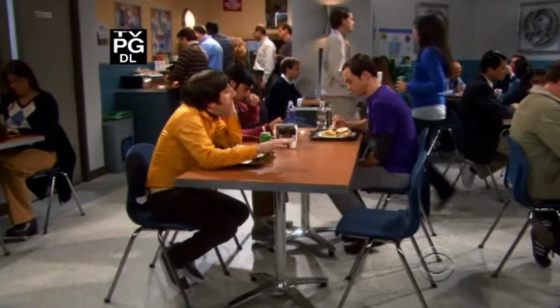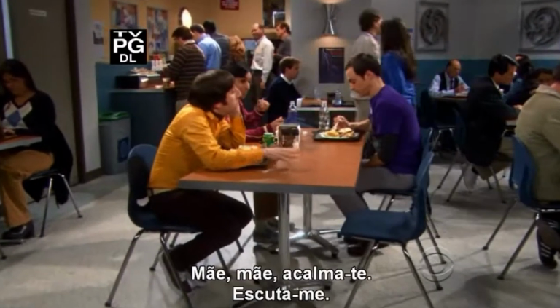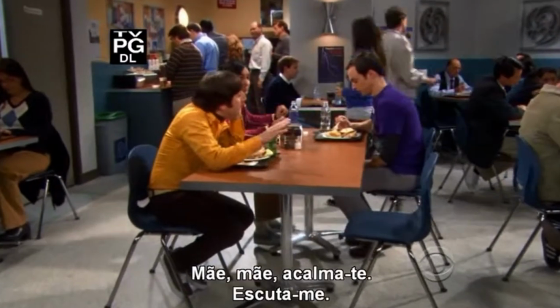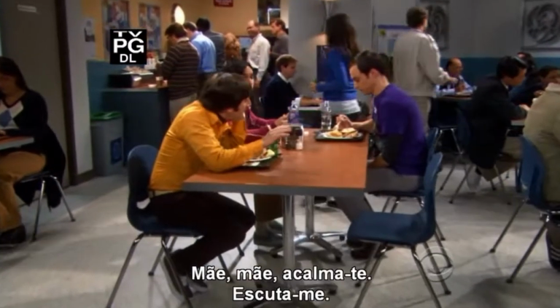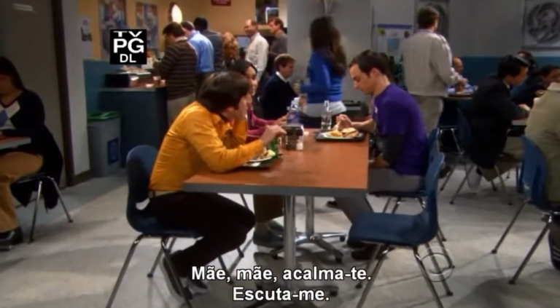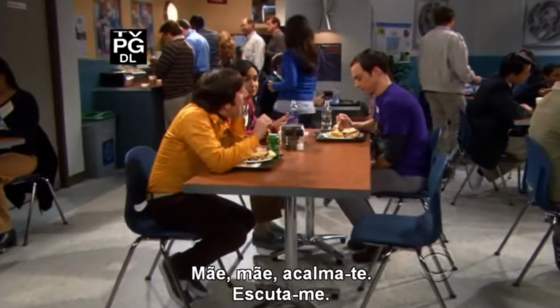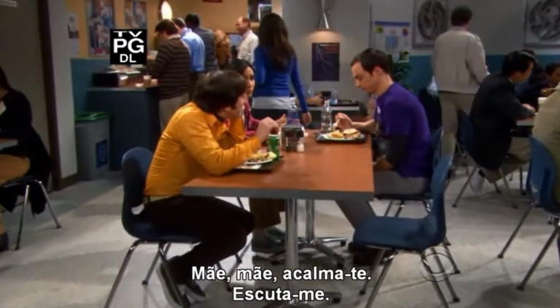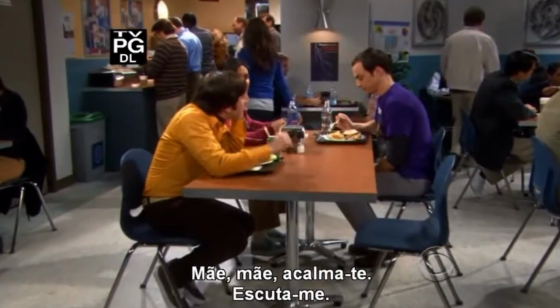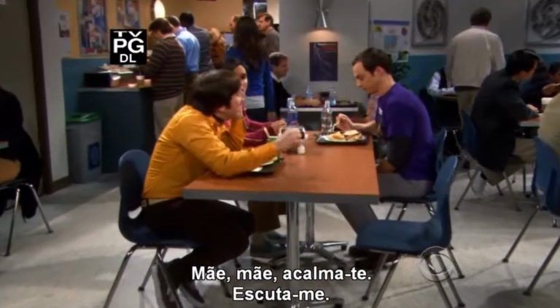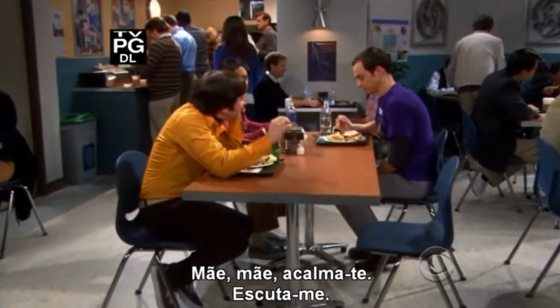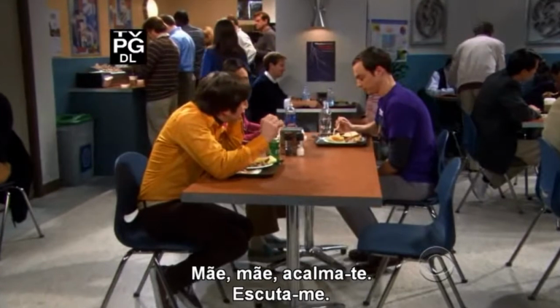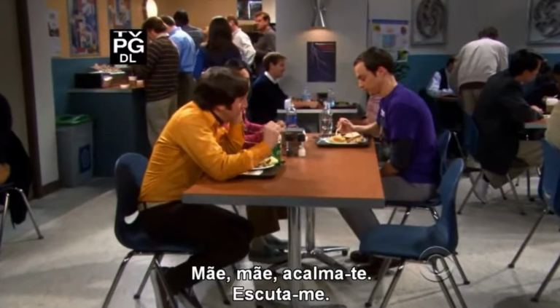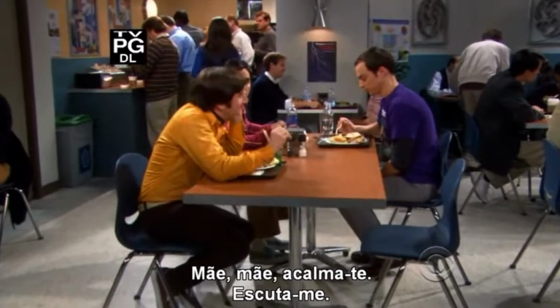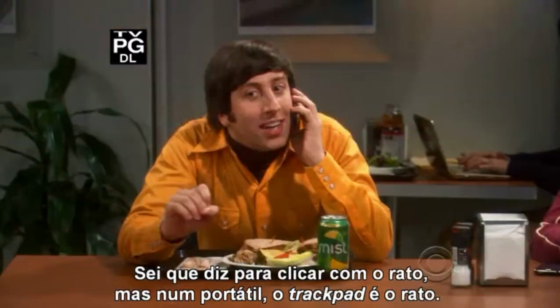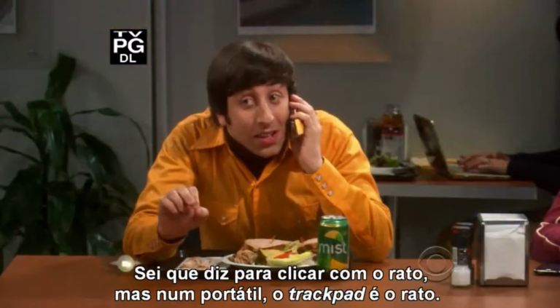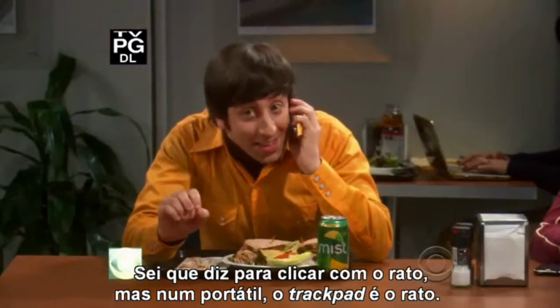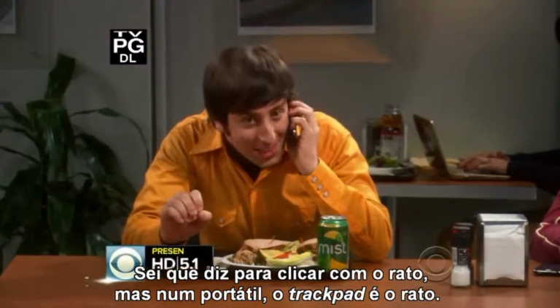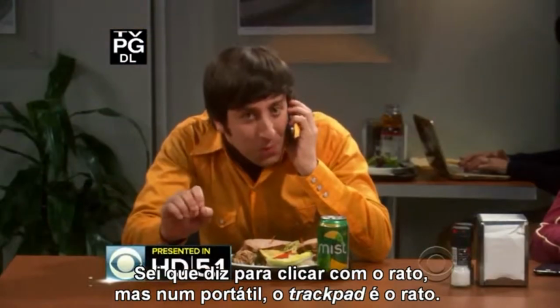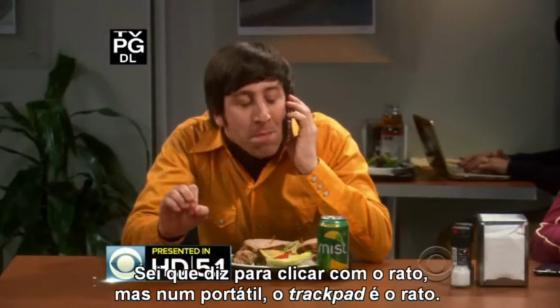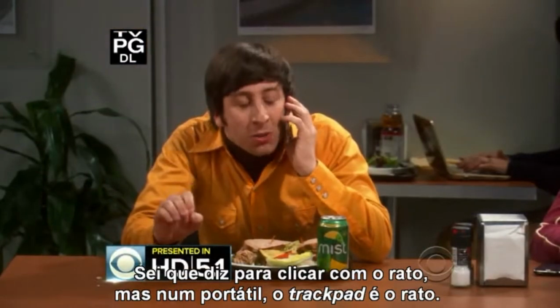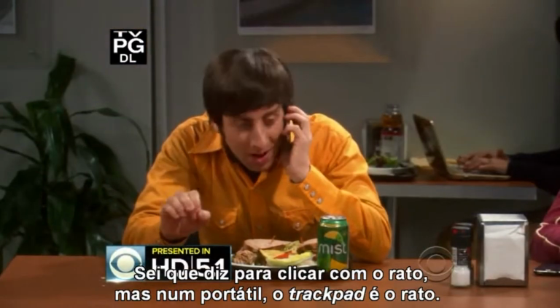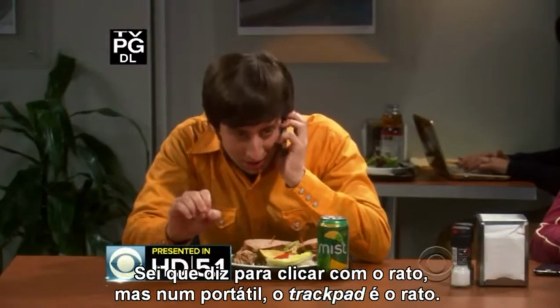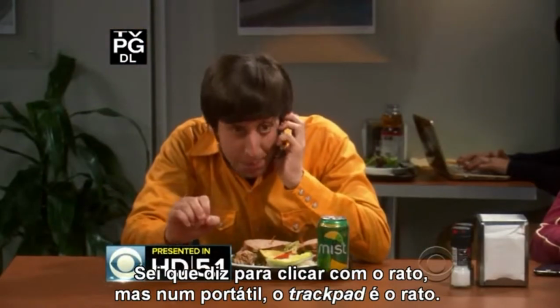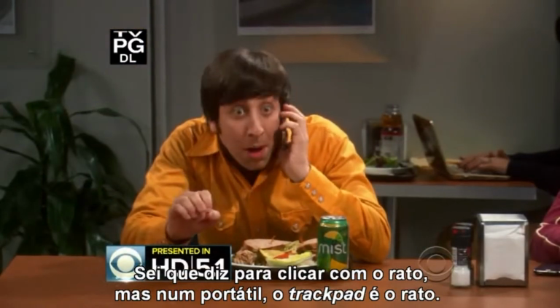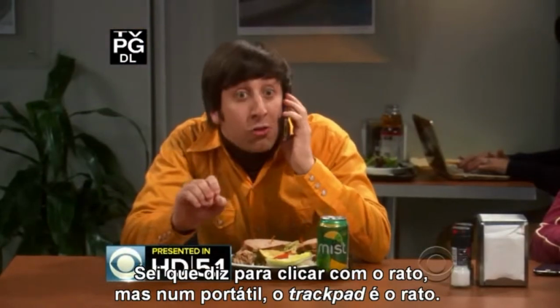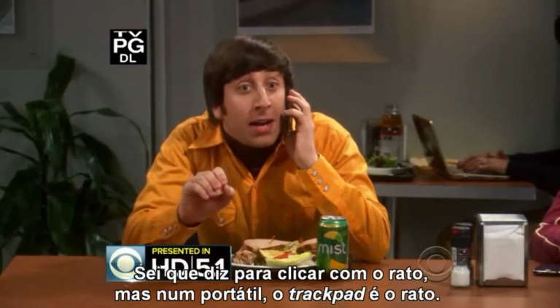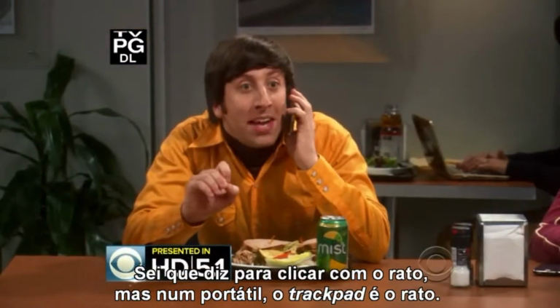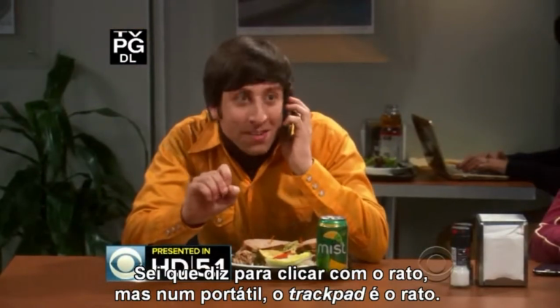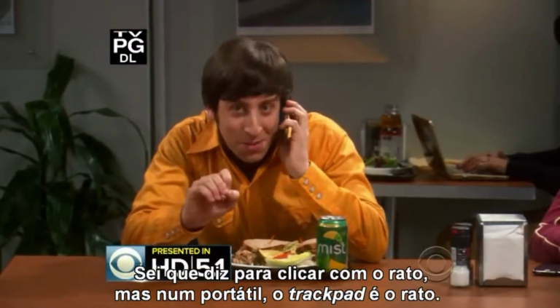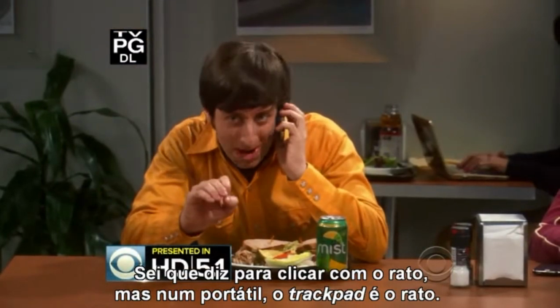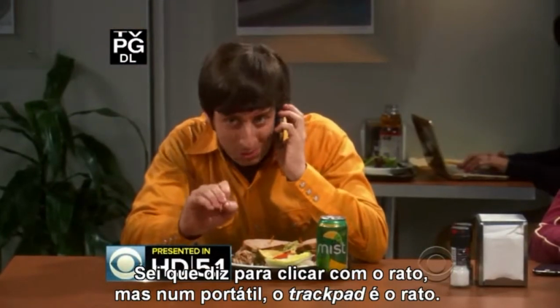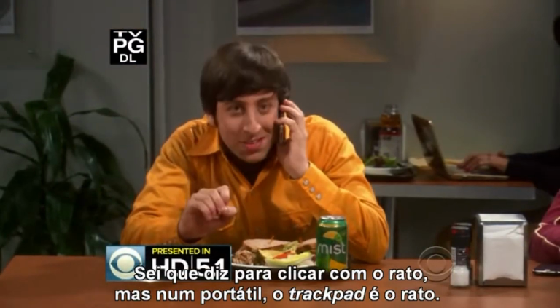Ma, ma, calm down. Listen to me. I know it says click with the mouse, but on a laptop, the trackpad is the mouse.